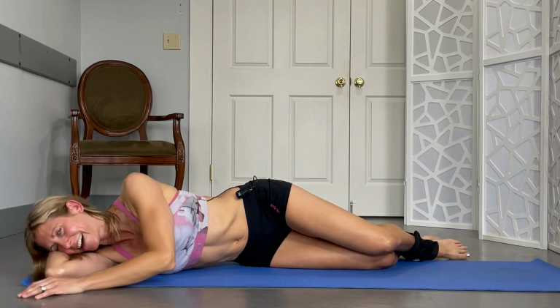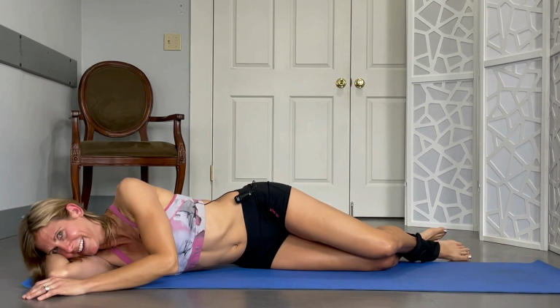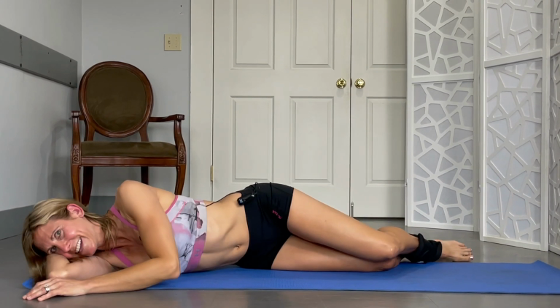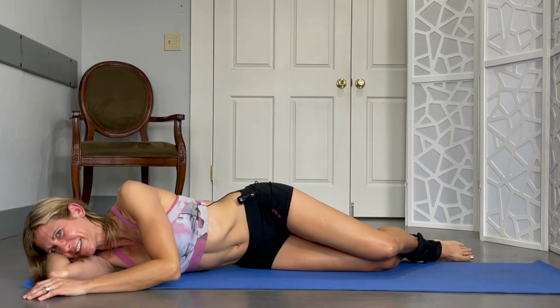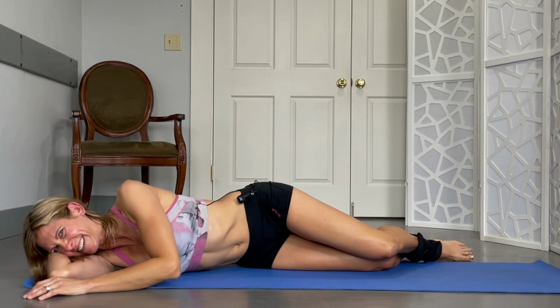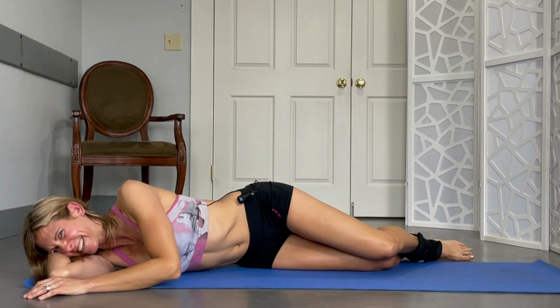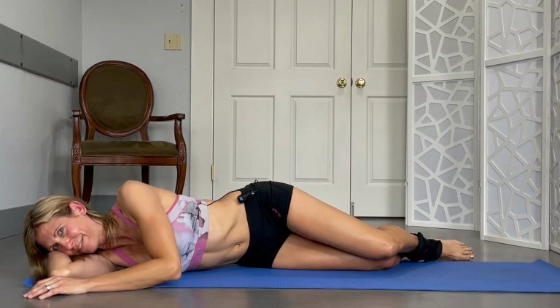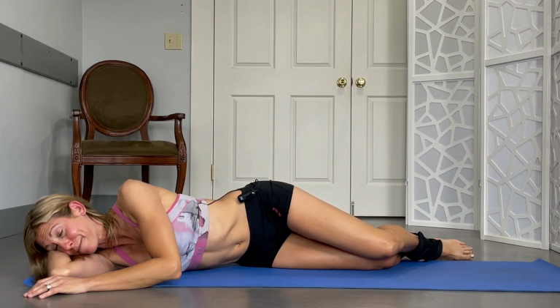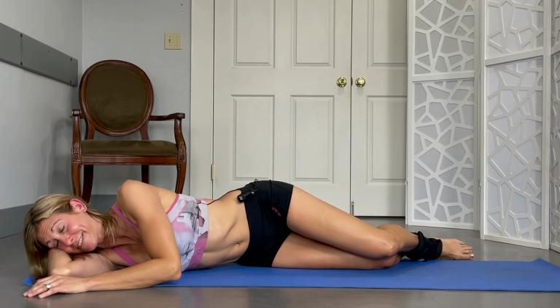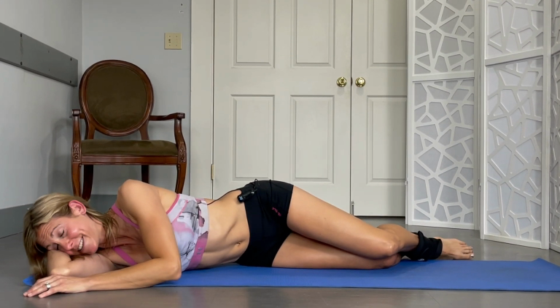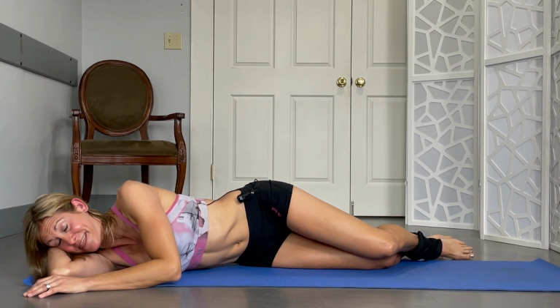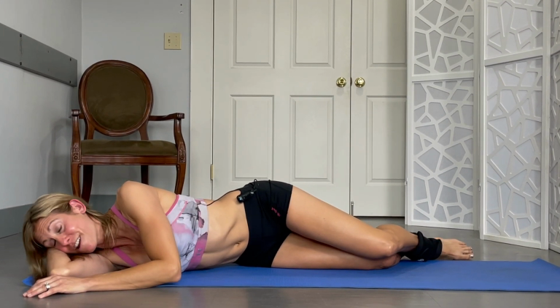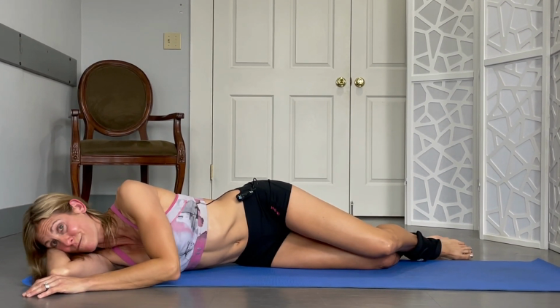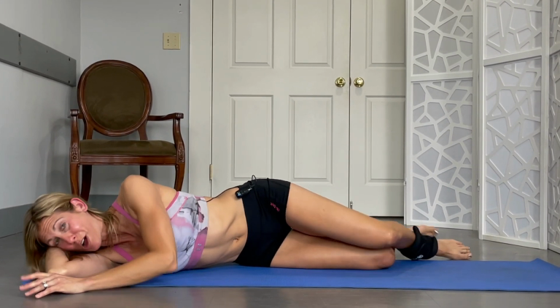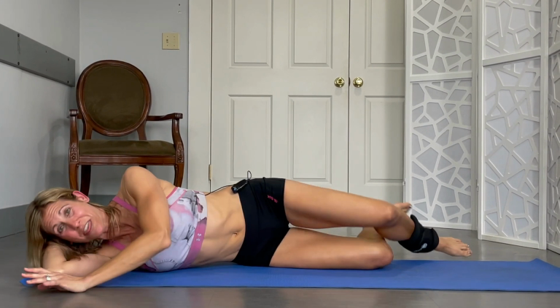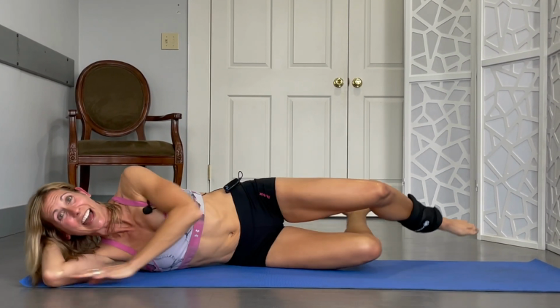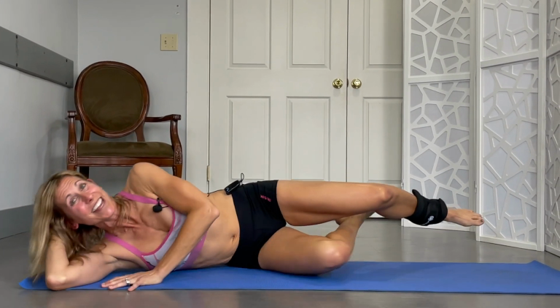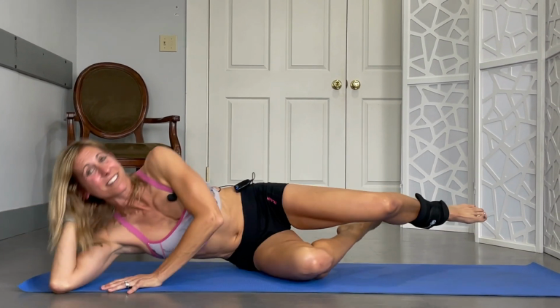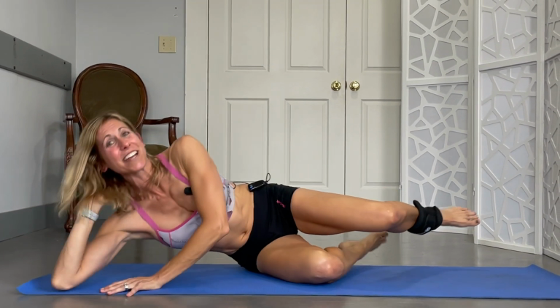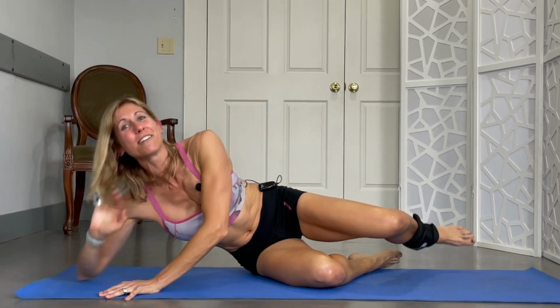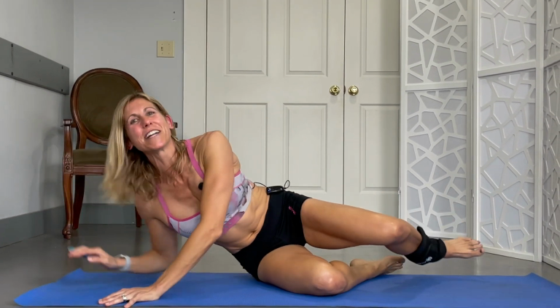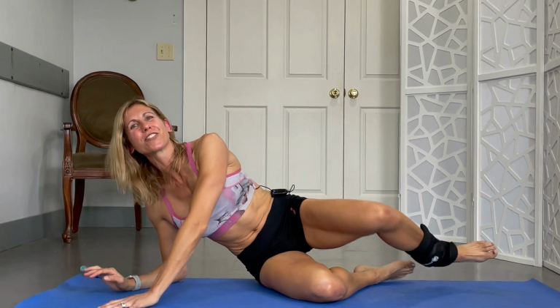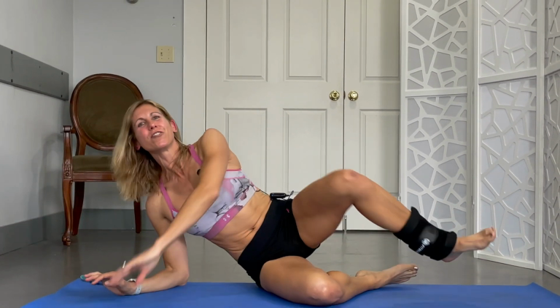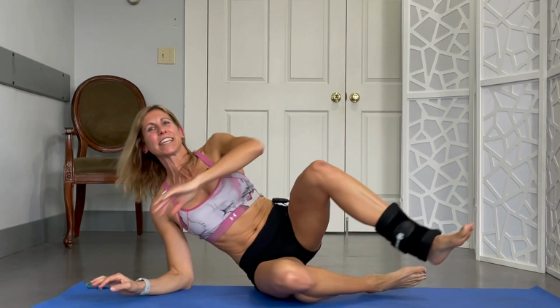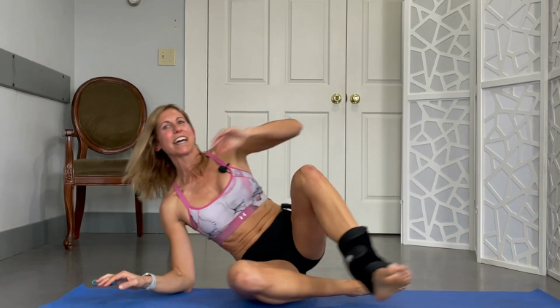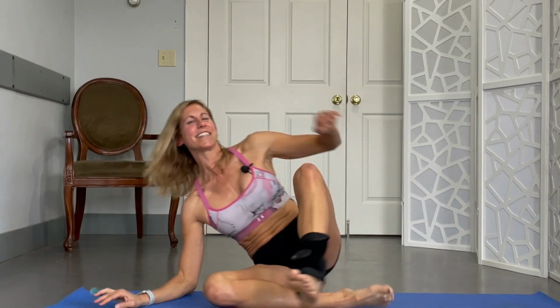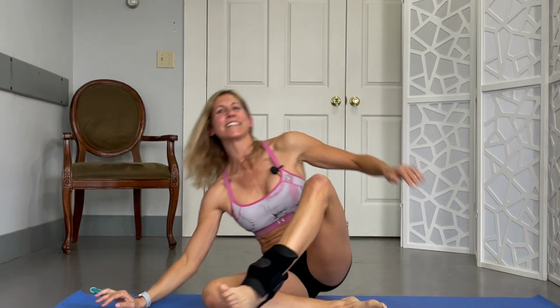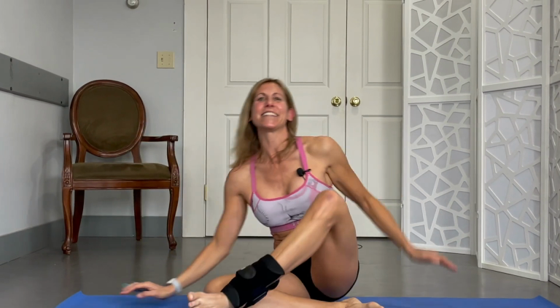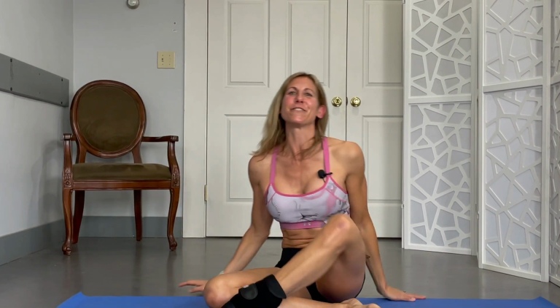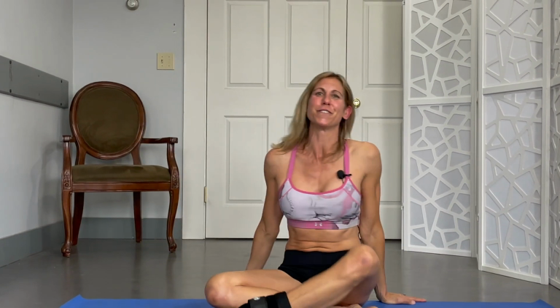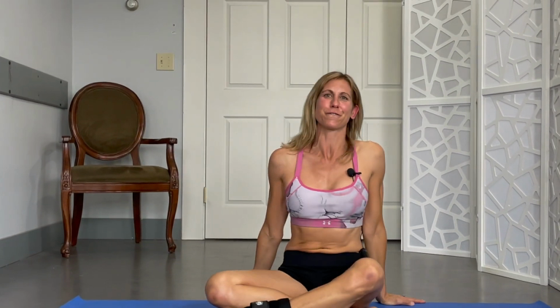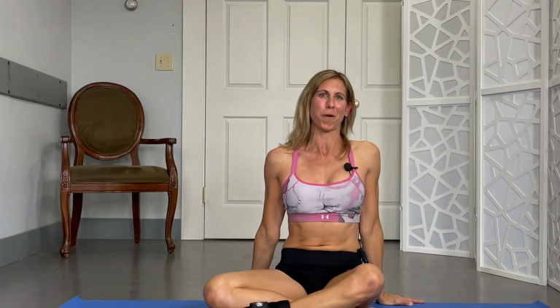Then you can let yourself flop — and there's nothing wrong with that. Thanks so much for tuning in guys, and stay tuned for more.